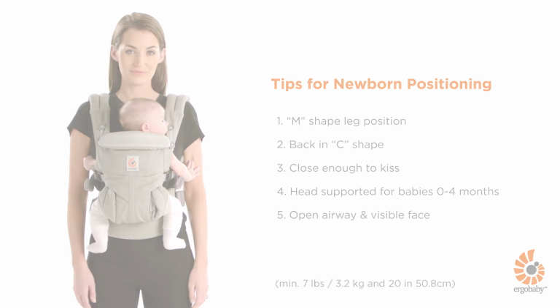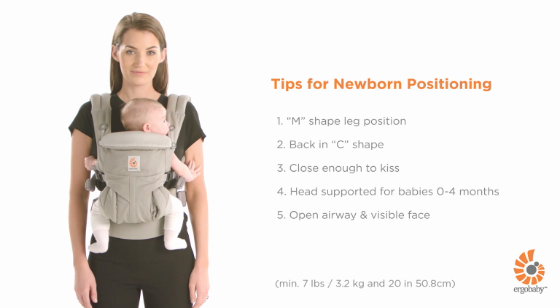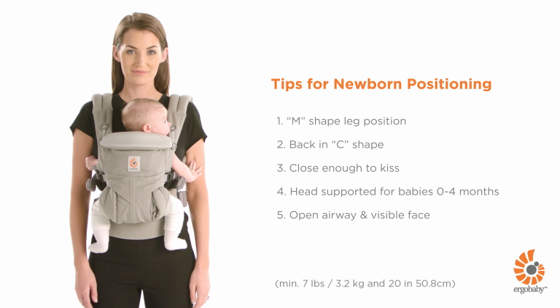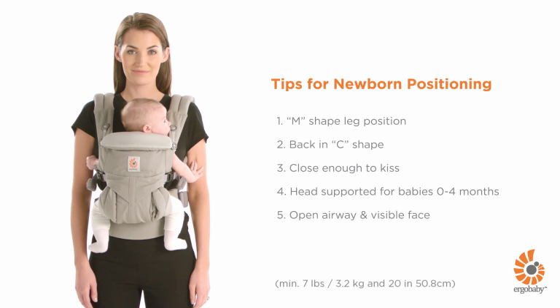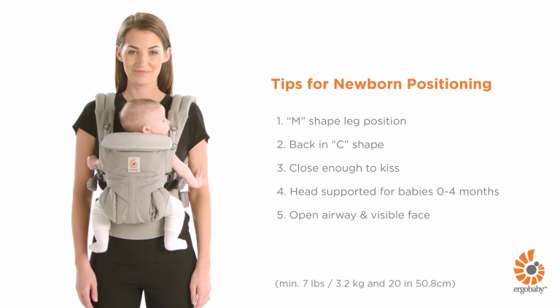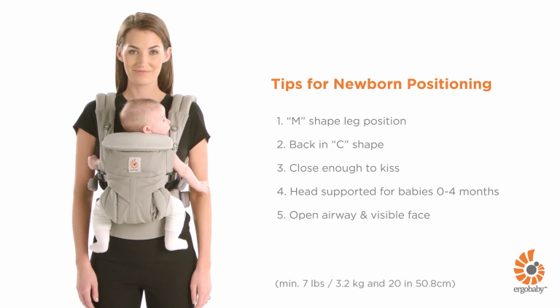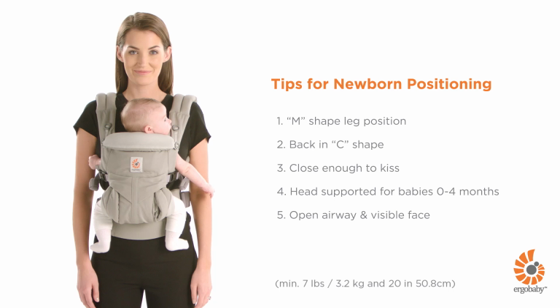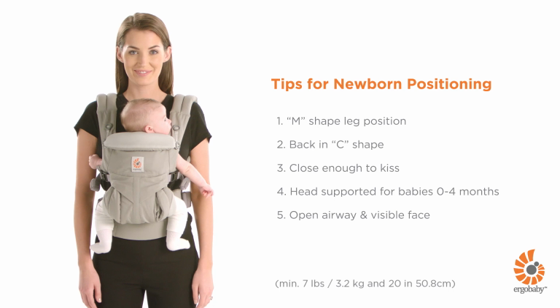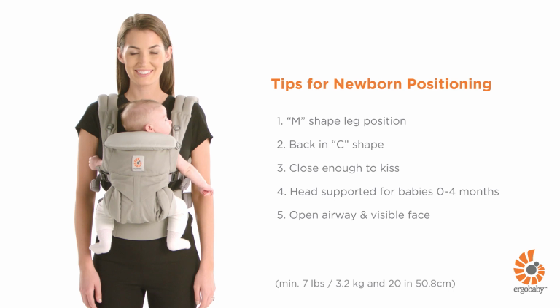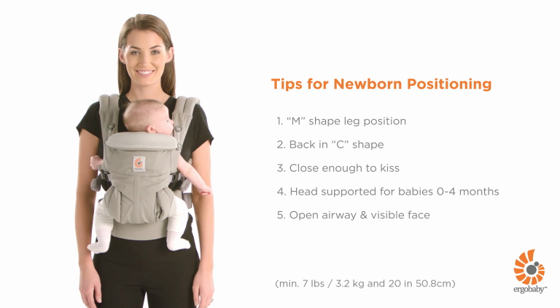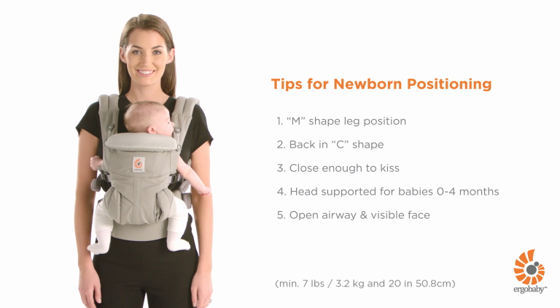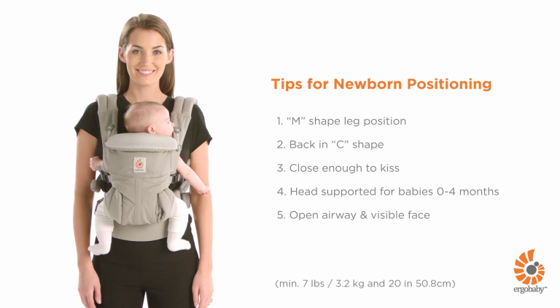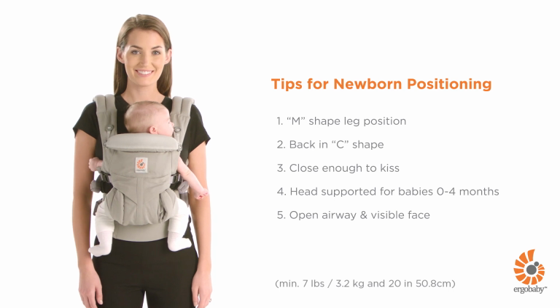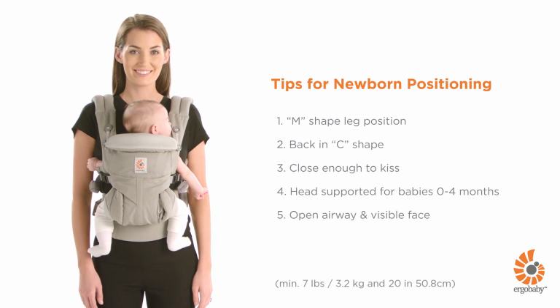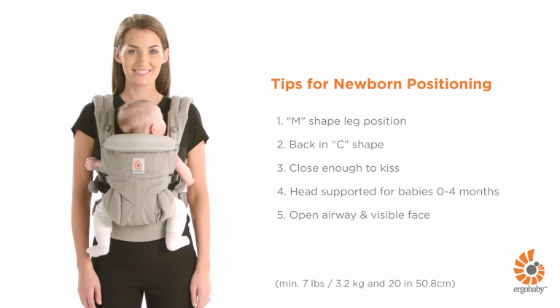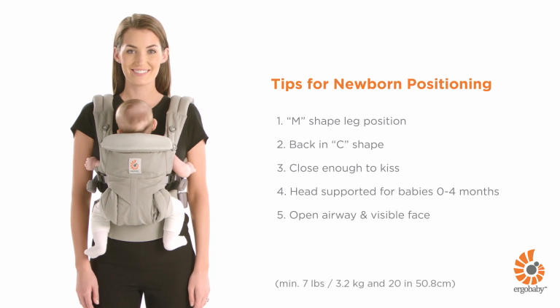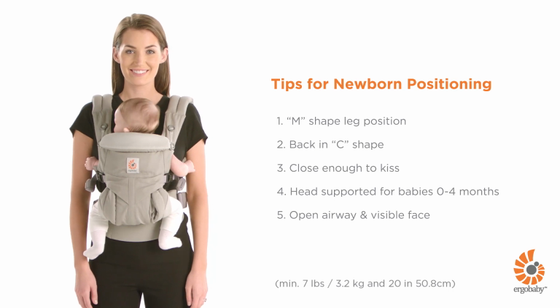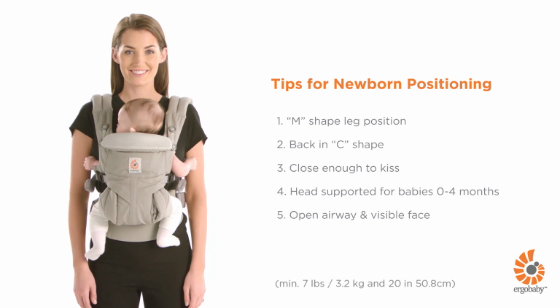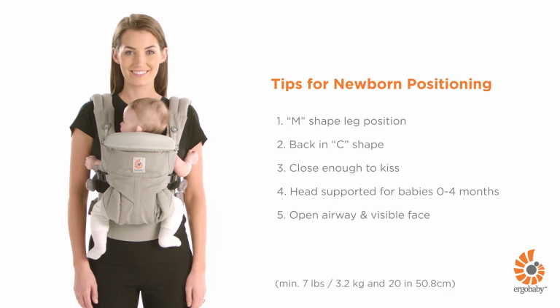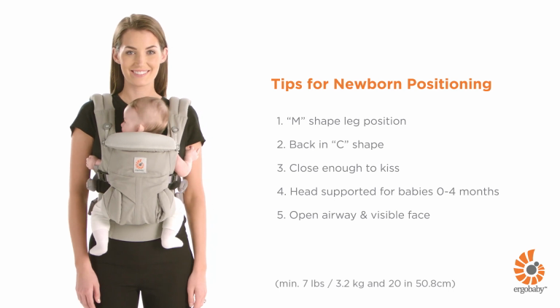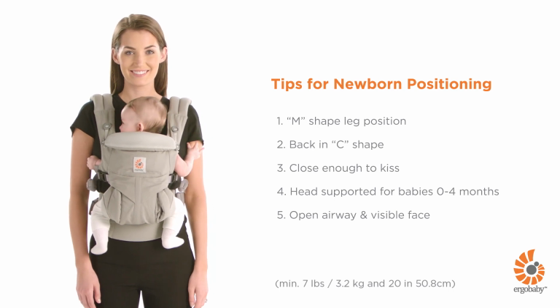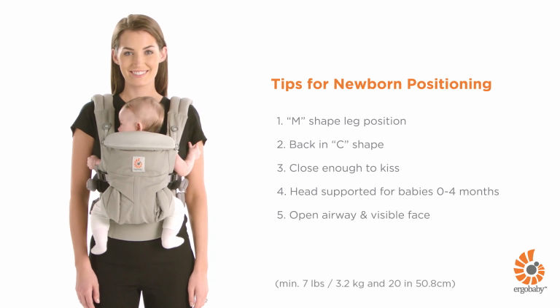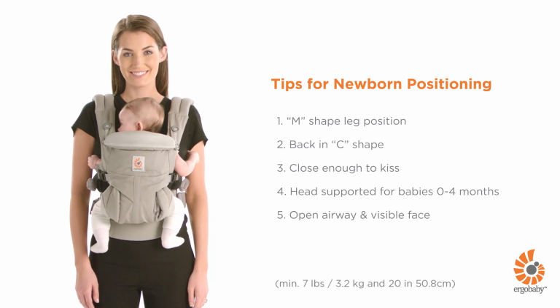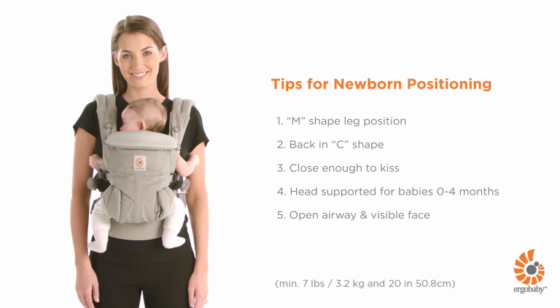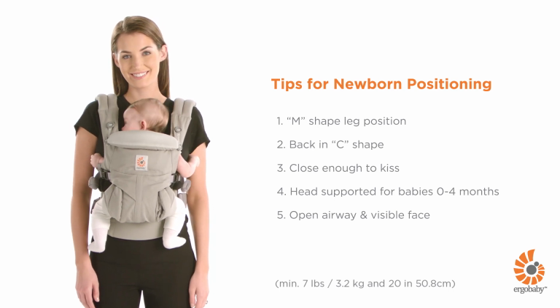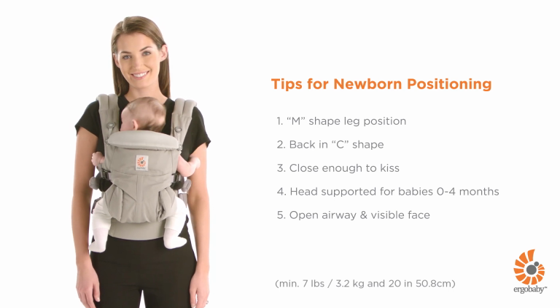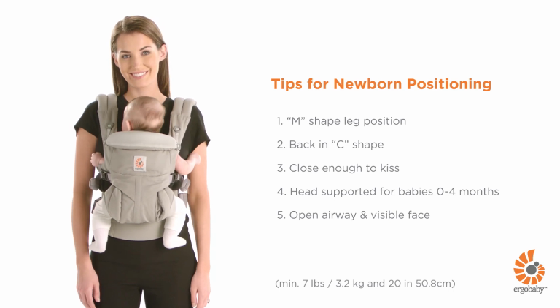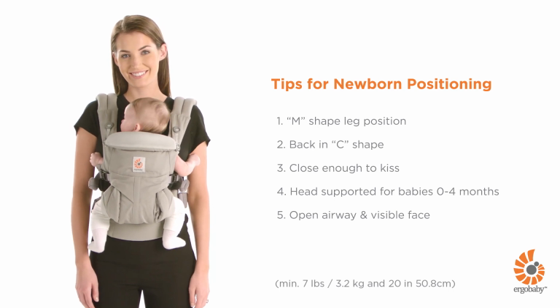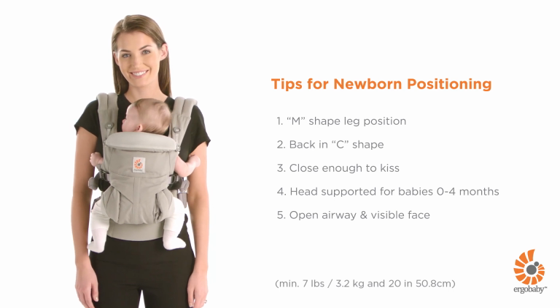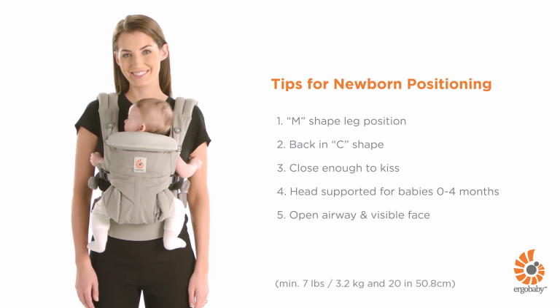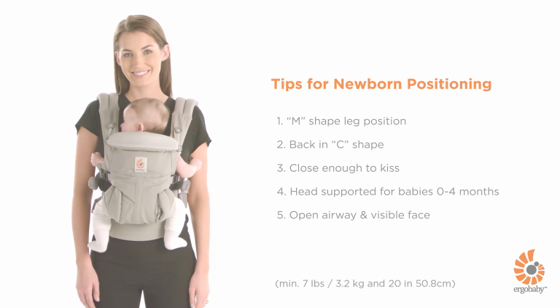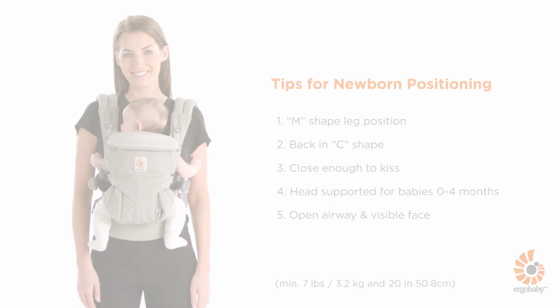Here are some helpful tips to check your baby is ergonomically and comfortably seated in the Omni 360 carrier.